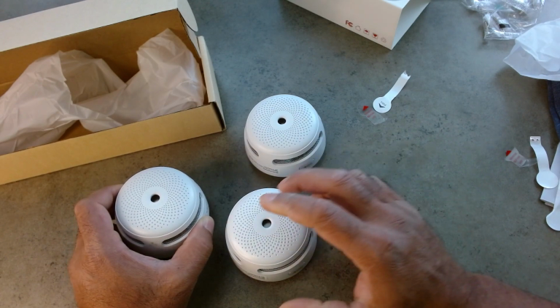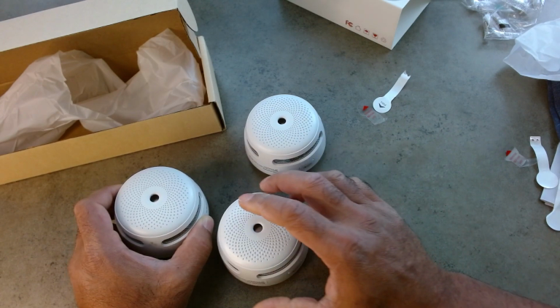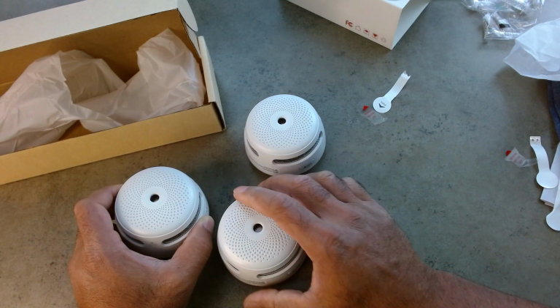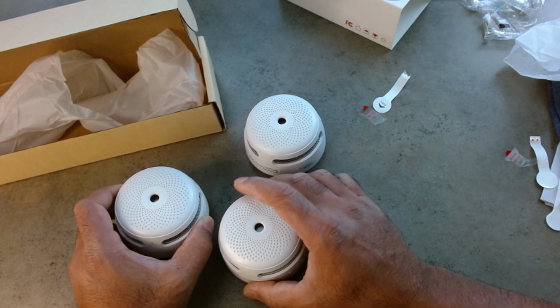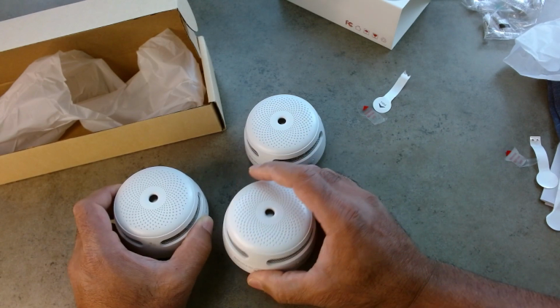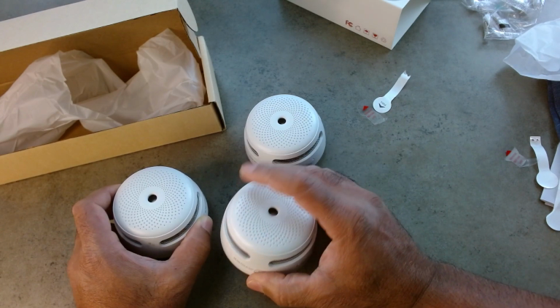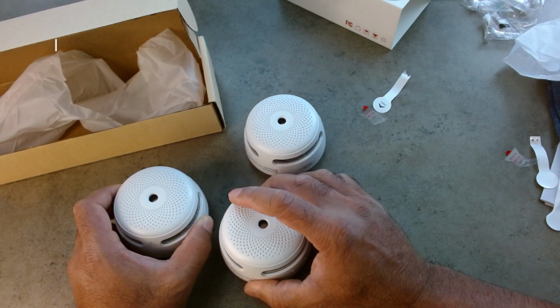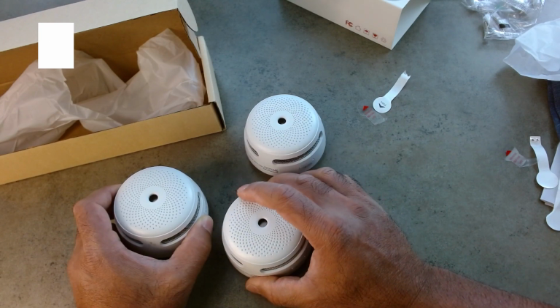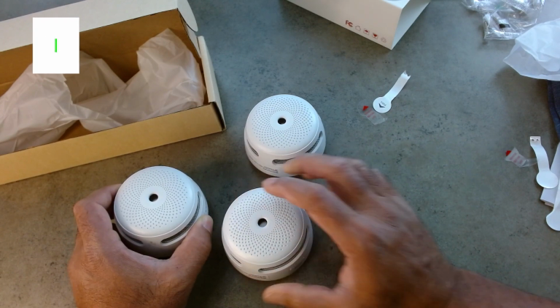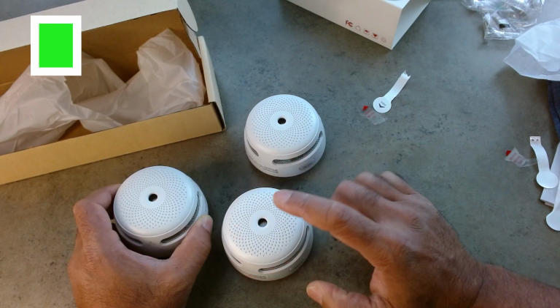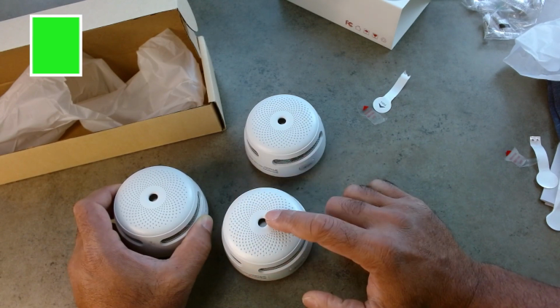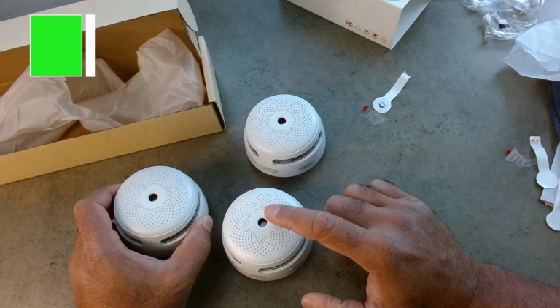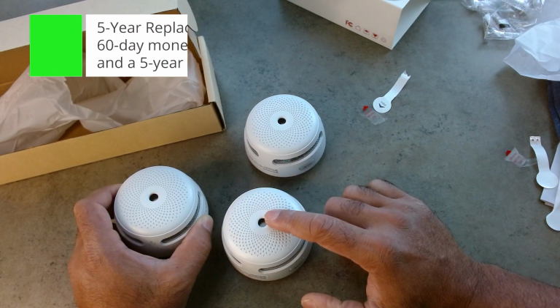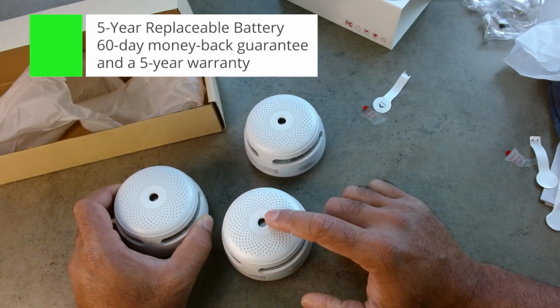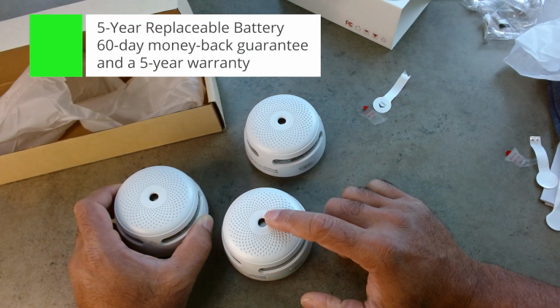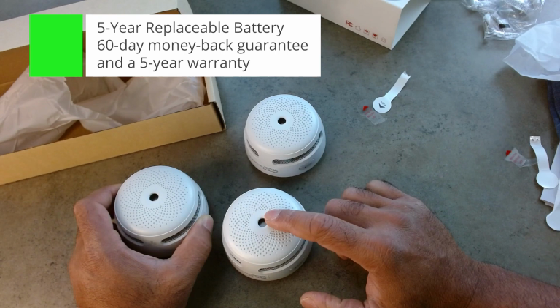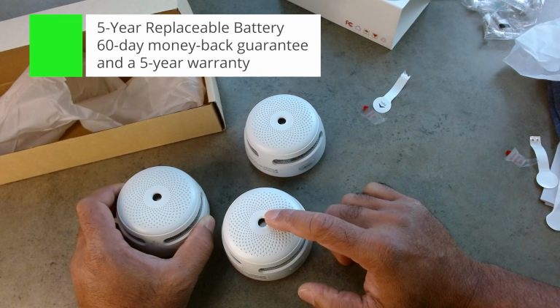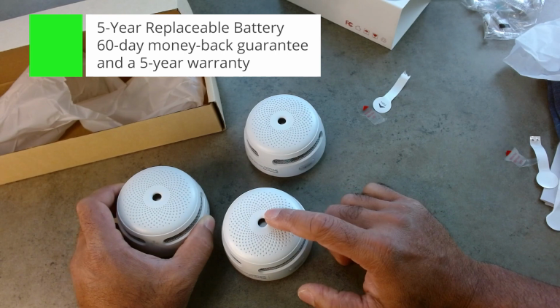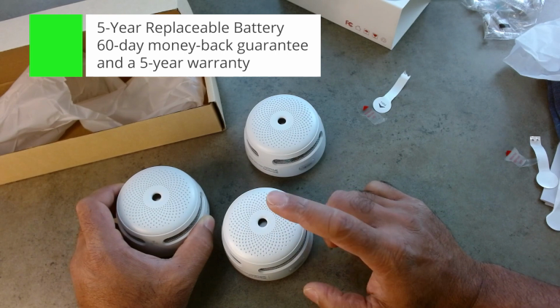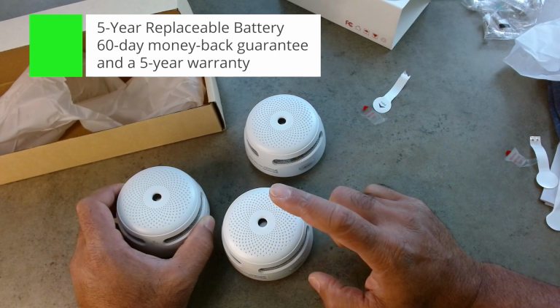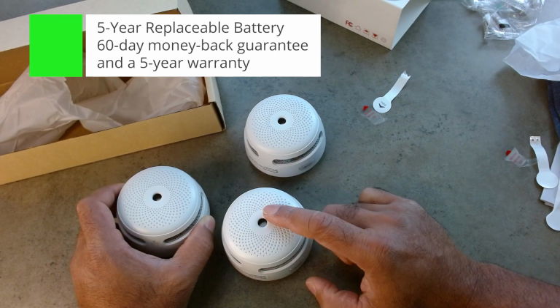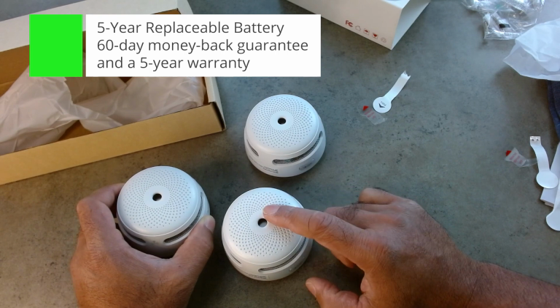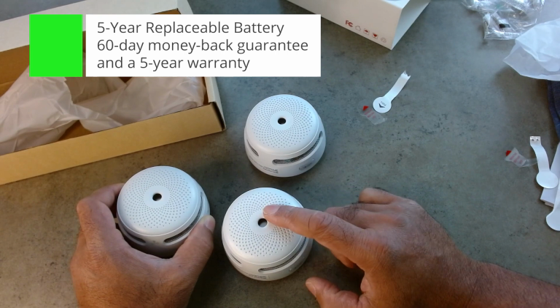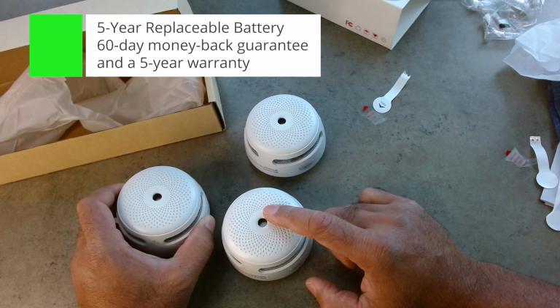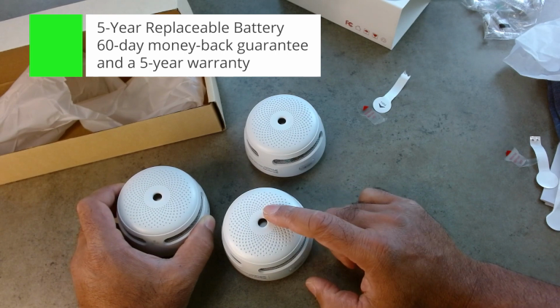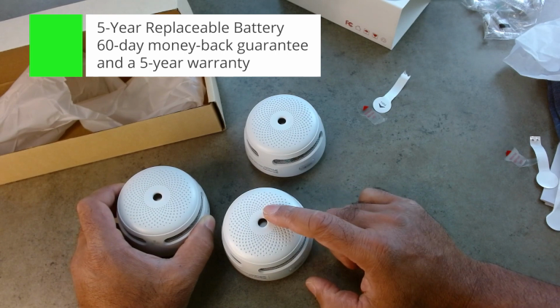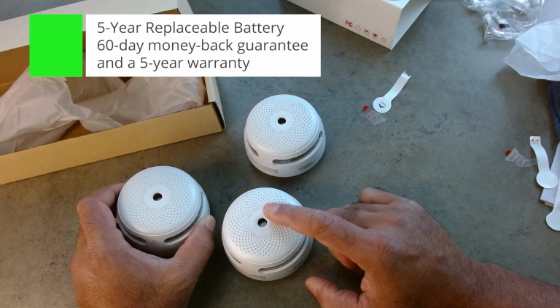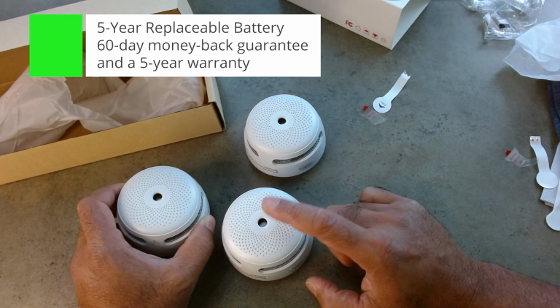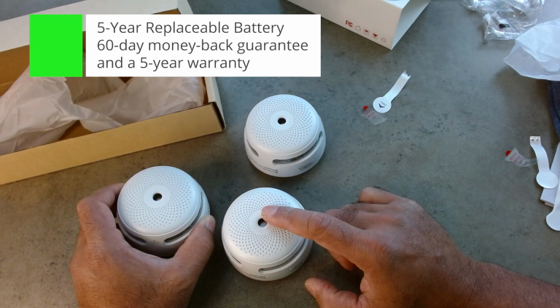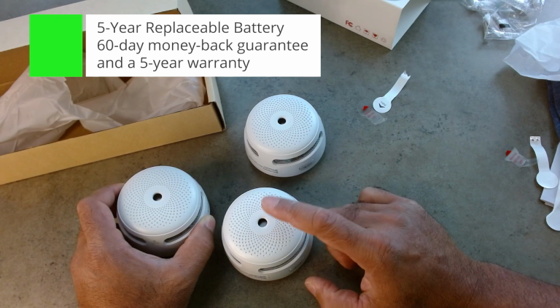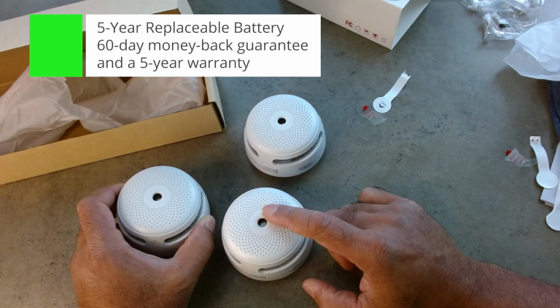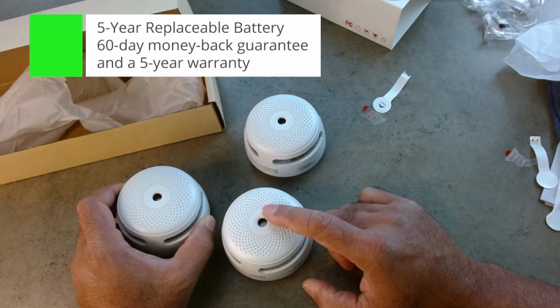They say this comes with a five-year replaceable battery, a 60-day money-back guarantee, and a five-year warranty.